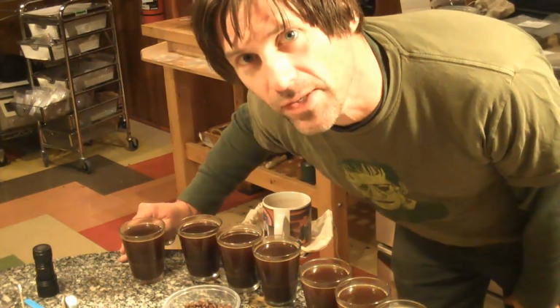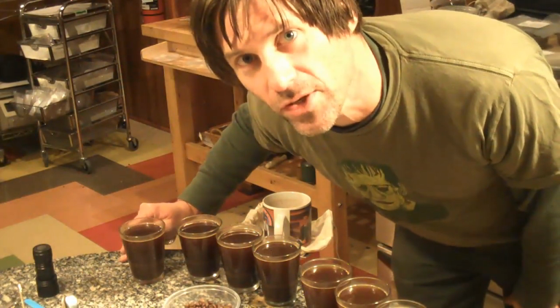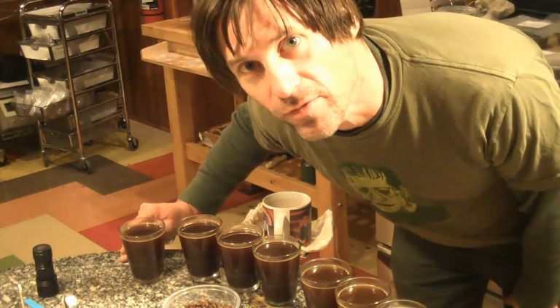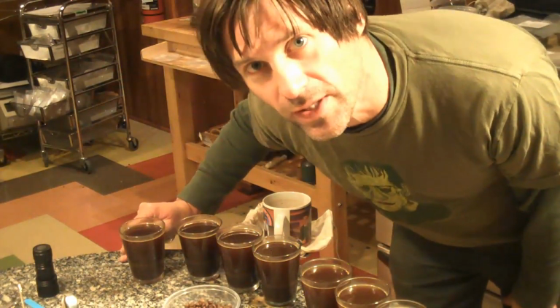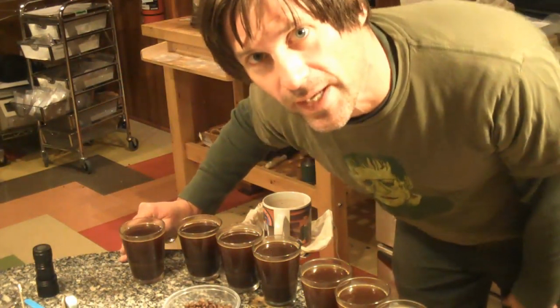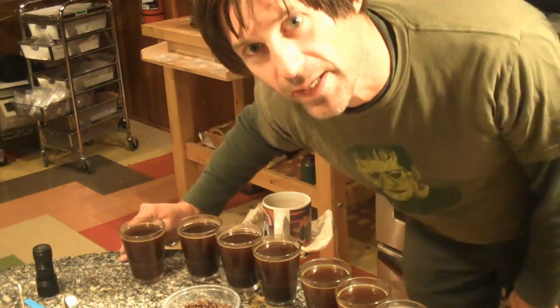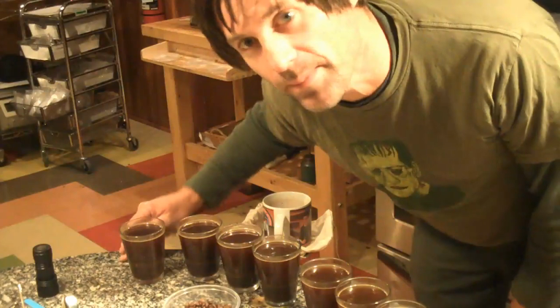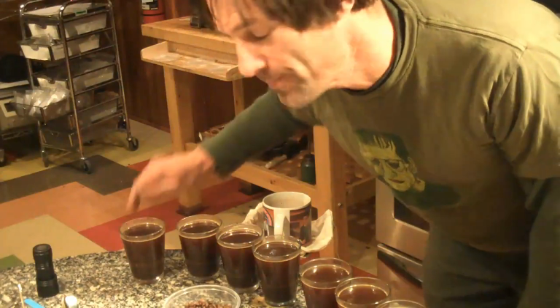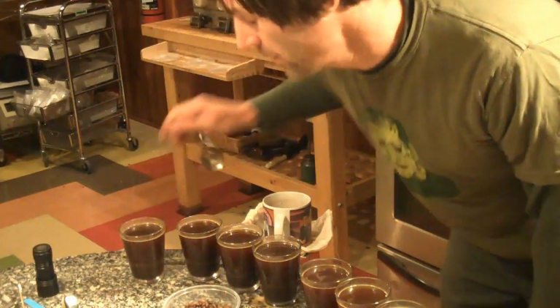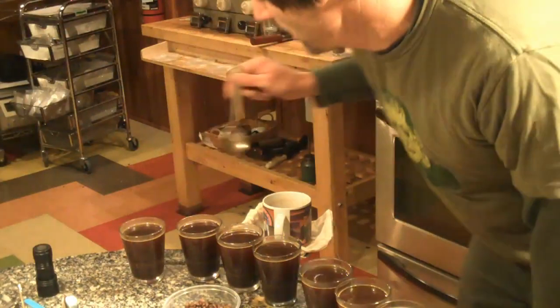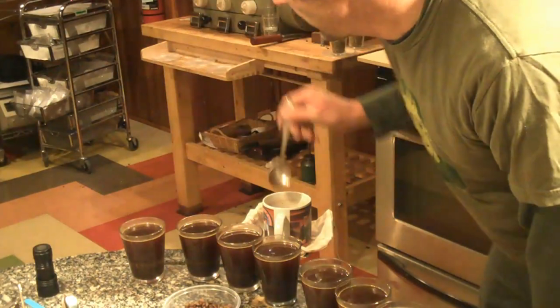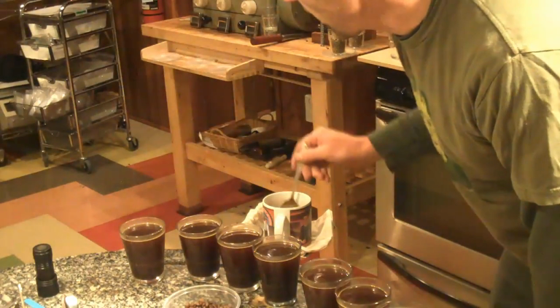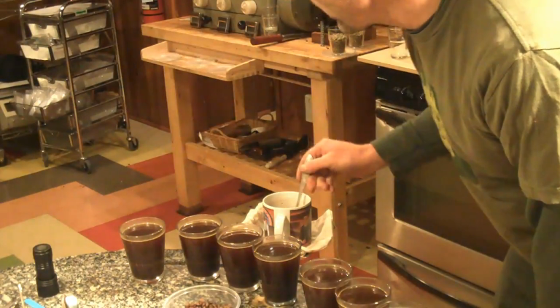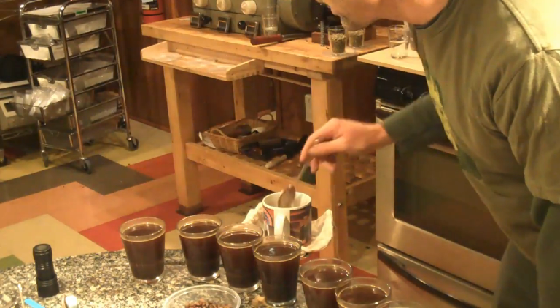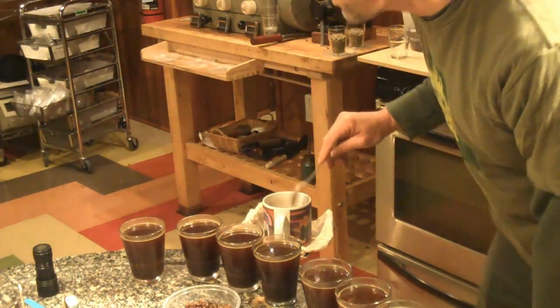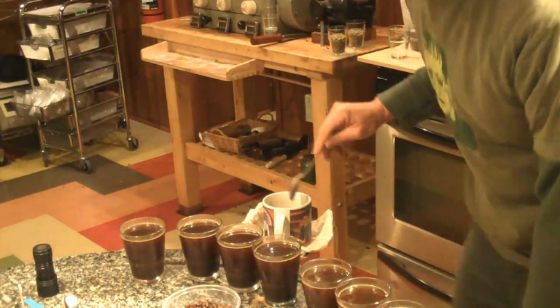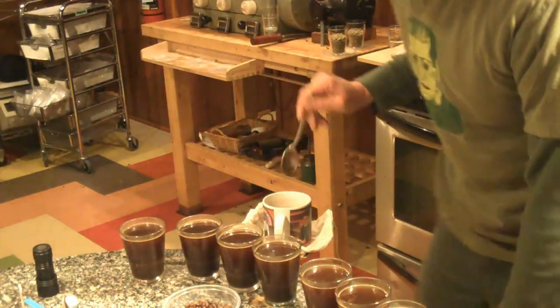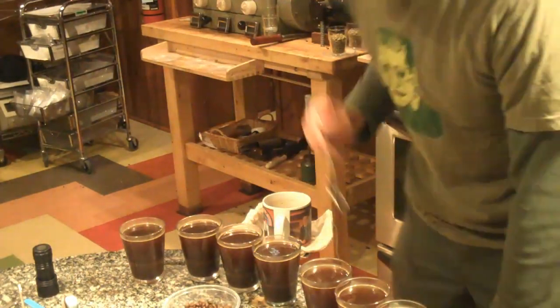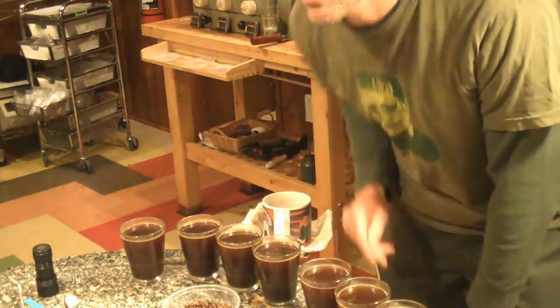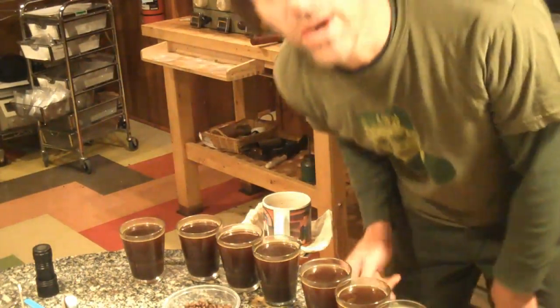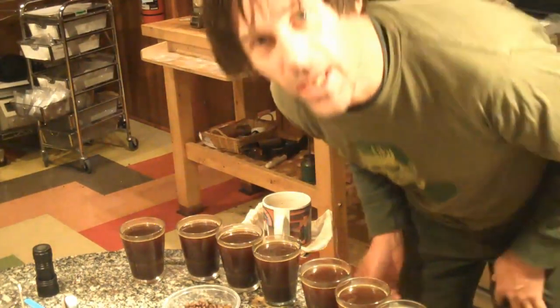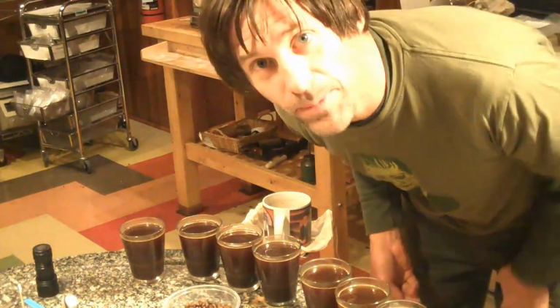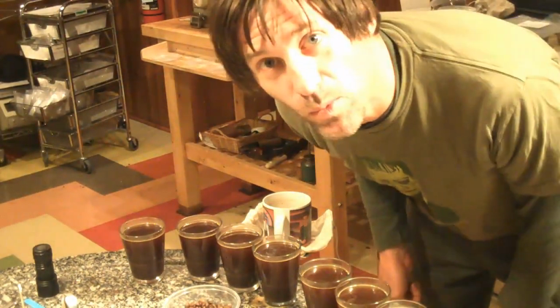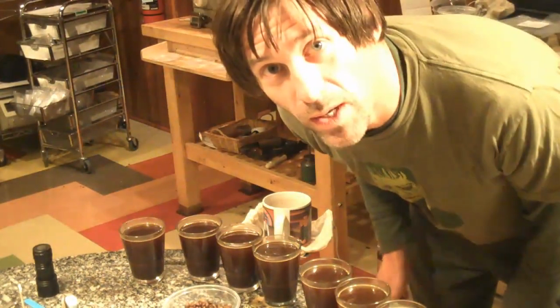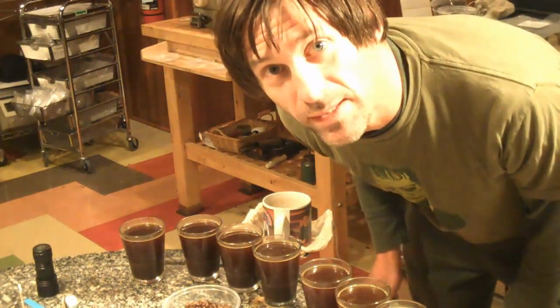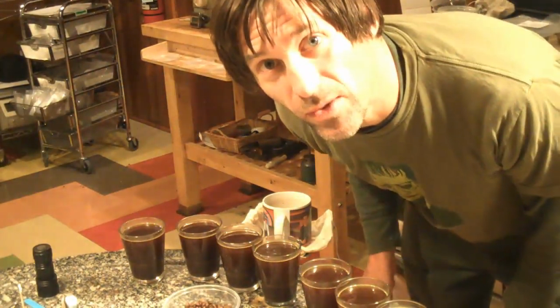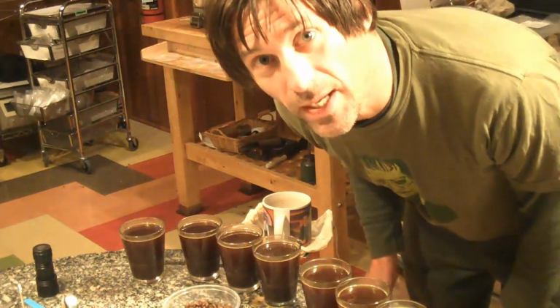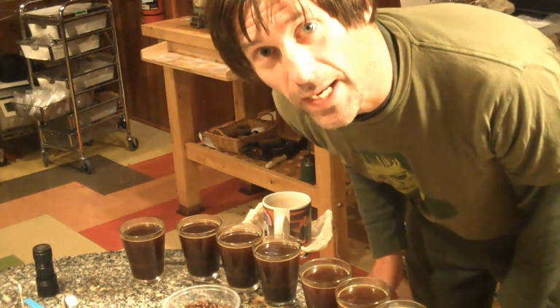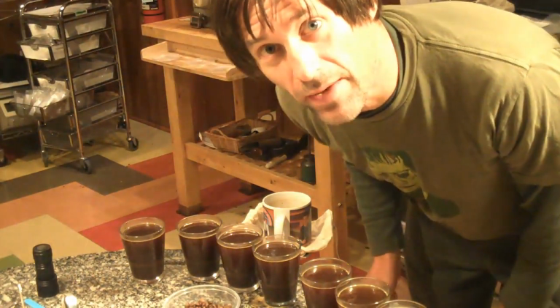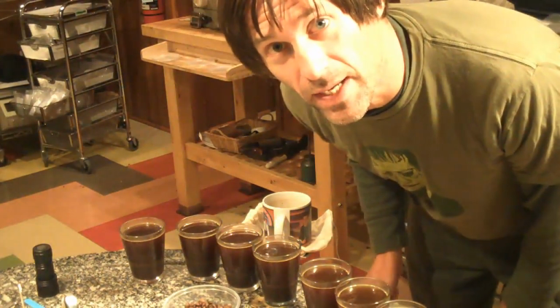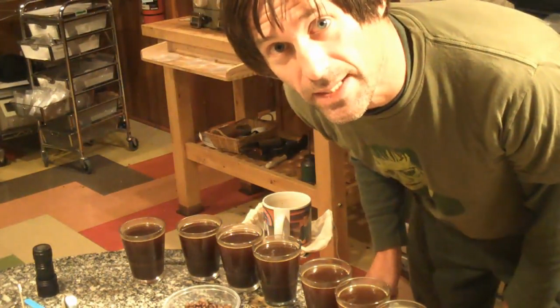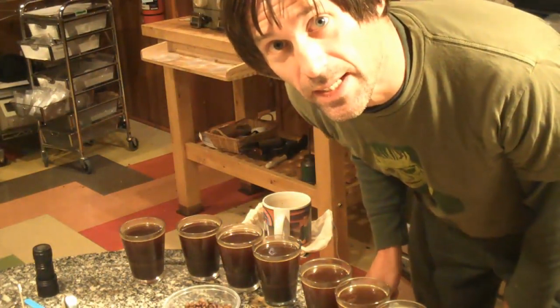These four had the luminescent beans under UV light in them, and I've already cupped them once, so I kind of have an idea.